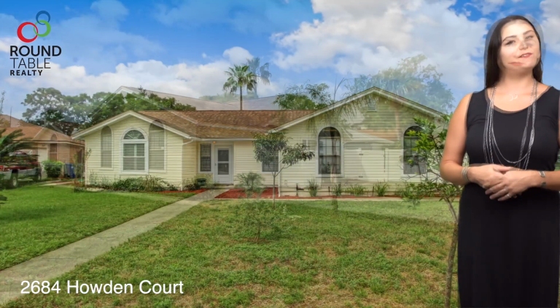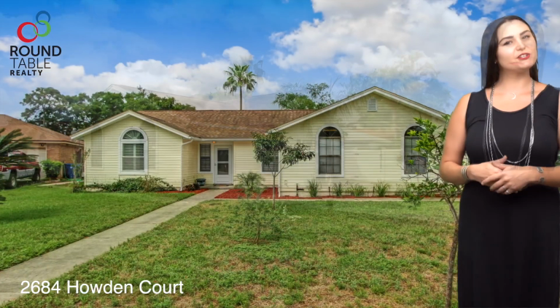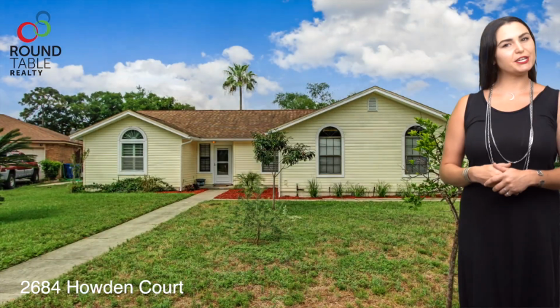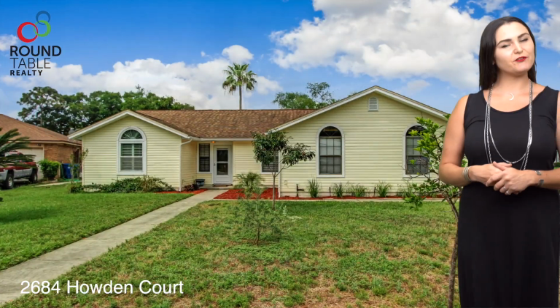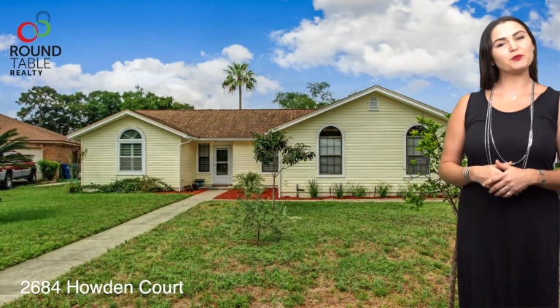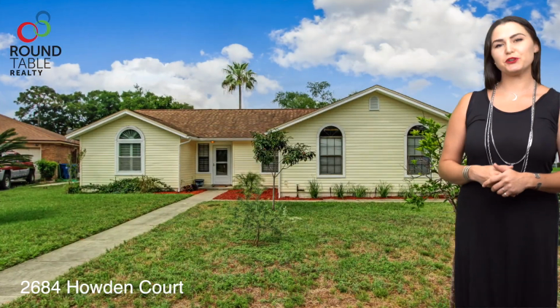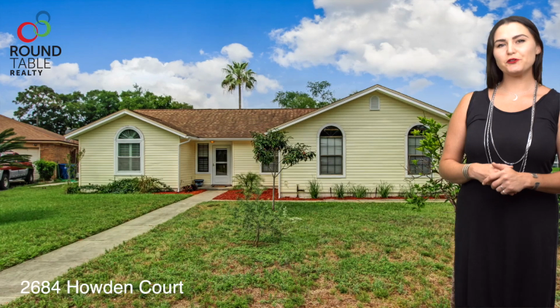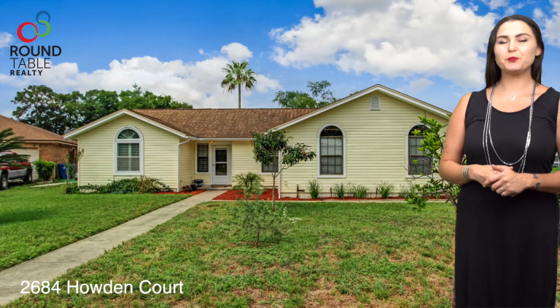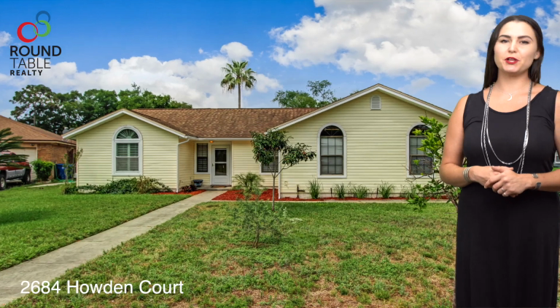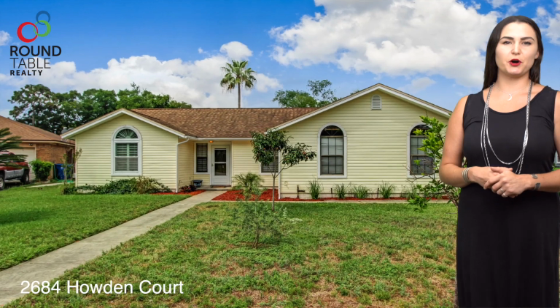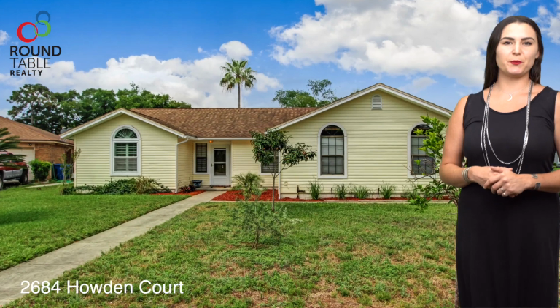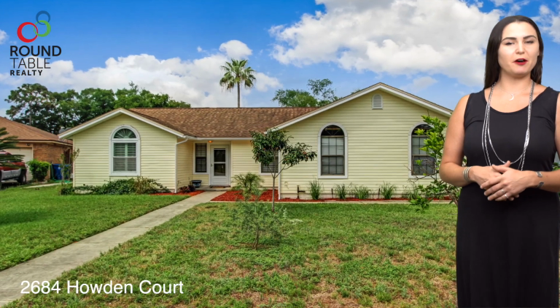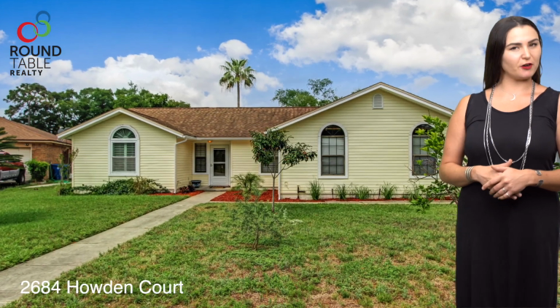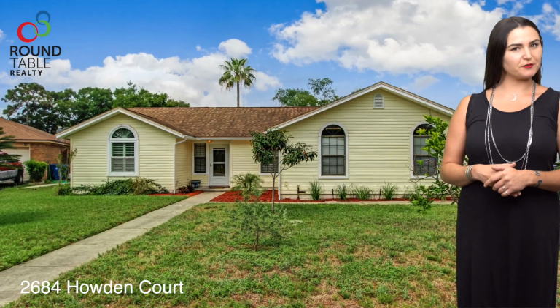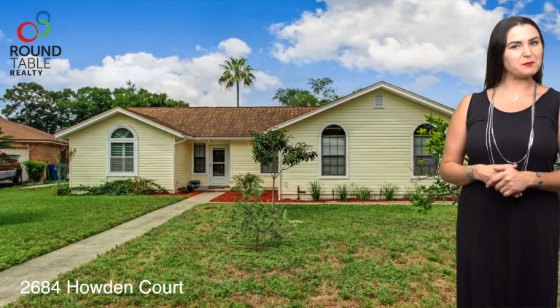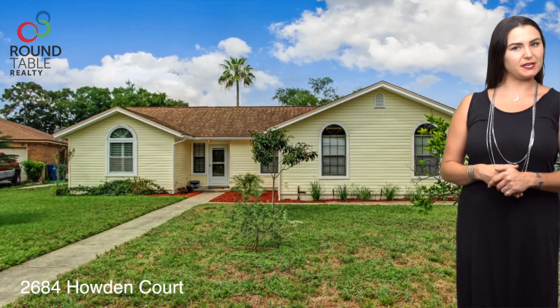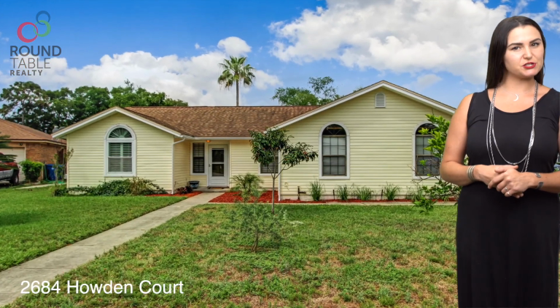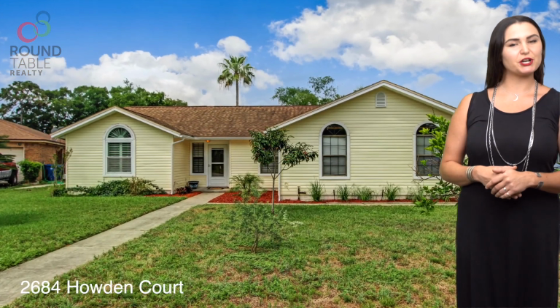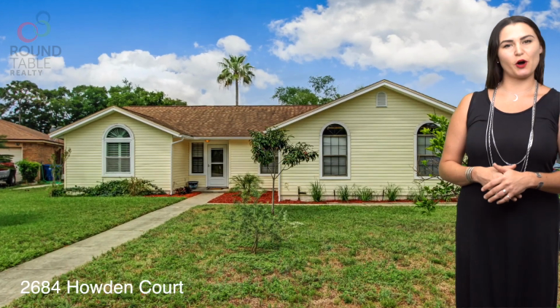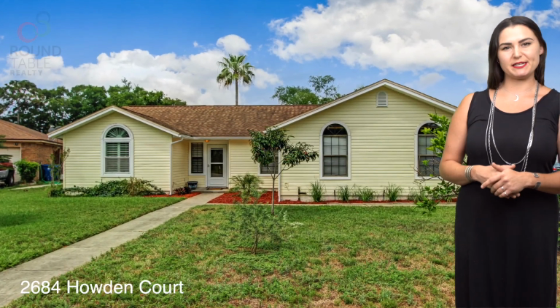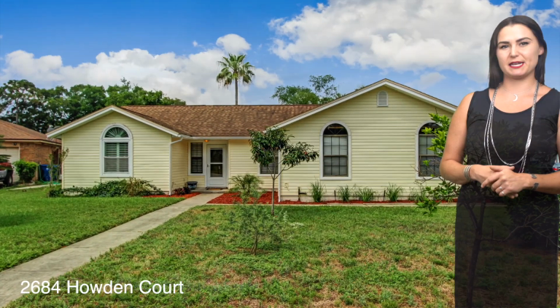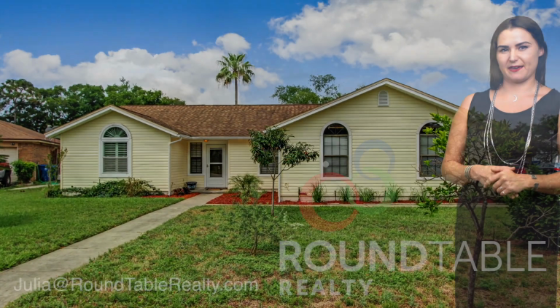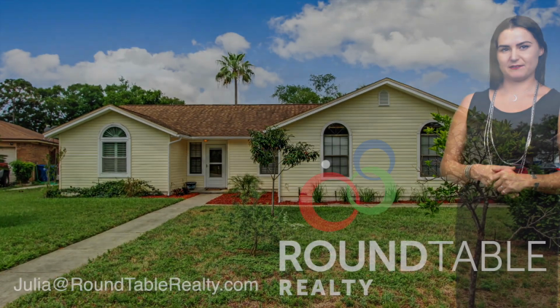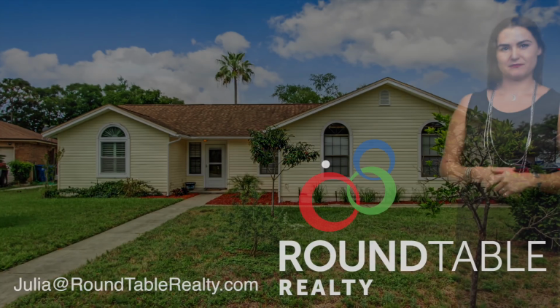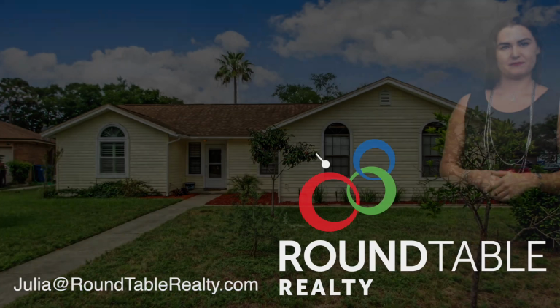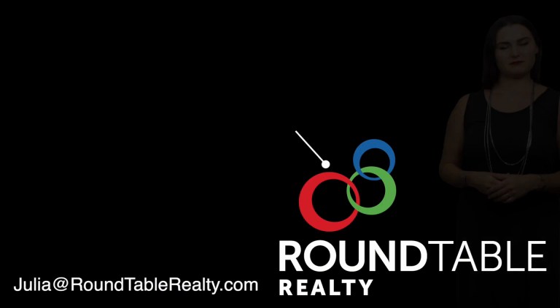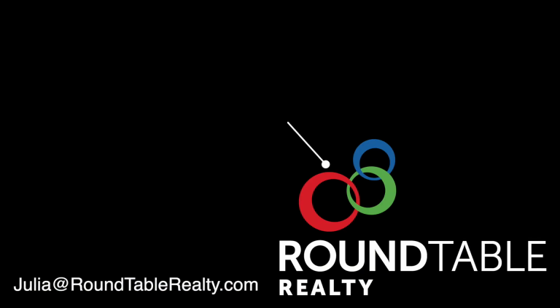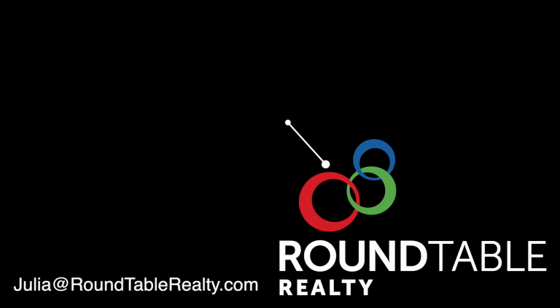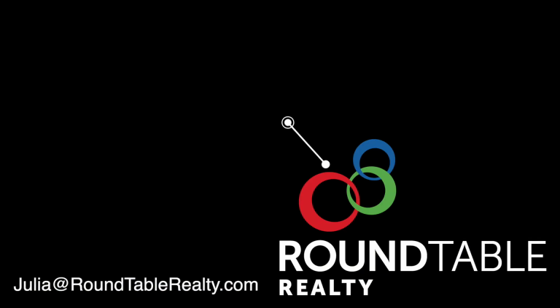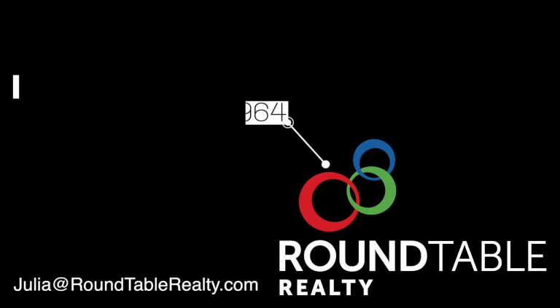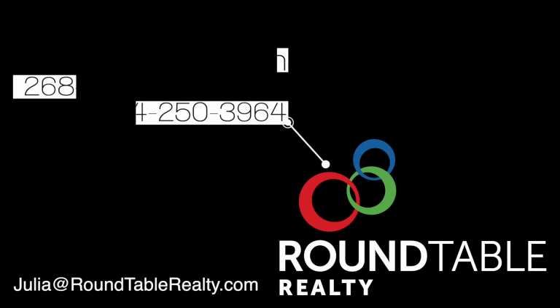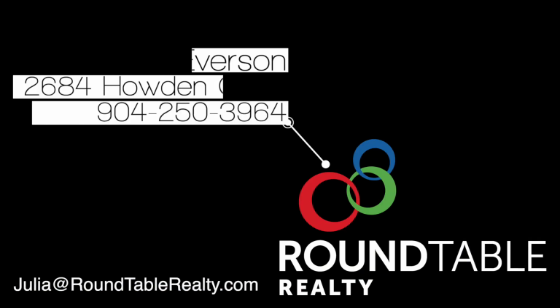If you're looking for a beautiful pool home not far from the beach, call me today. I hope to hear from you soon.